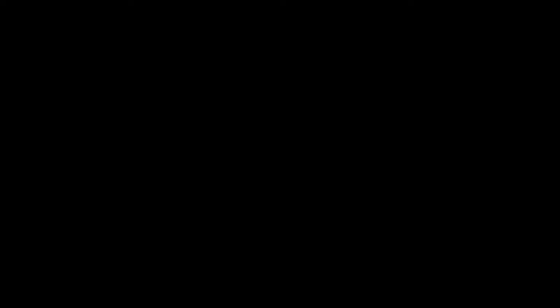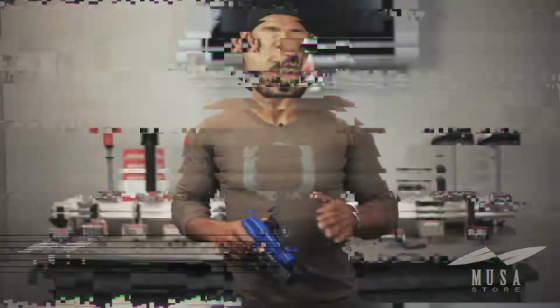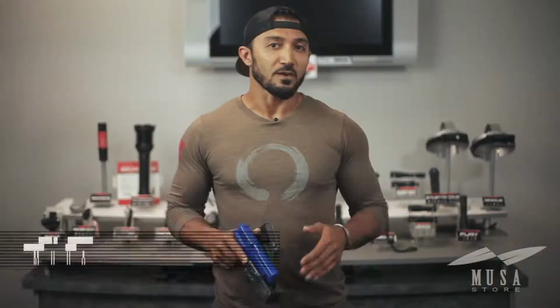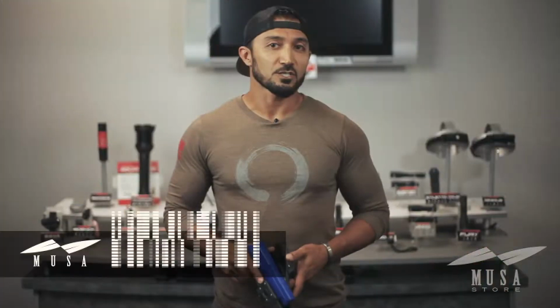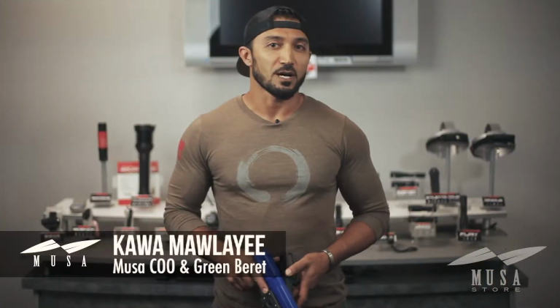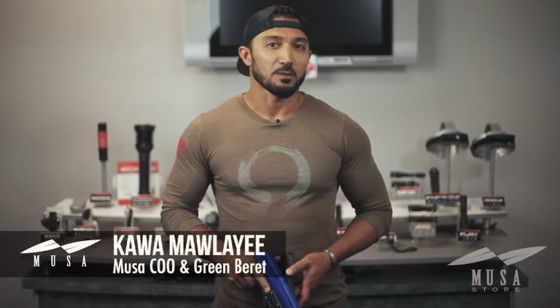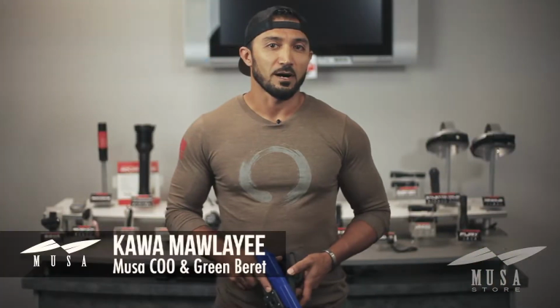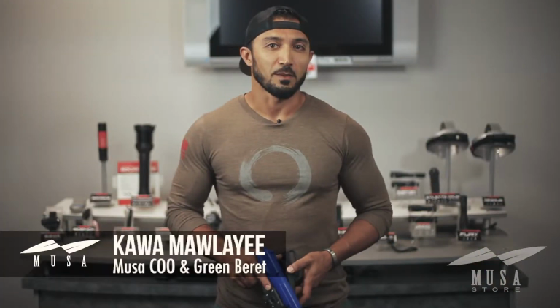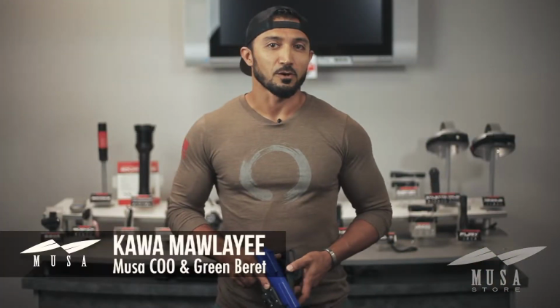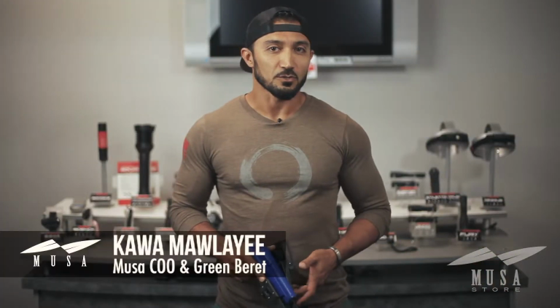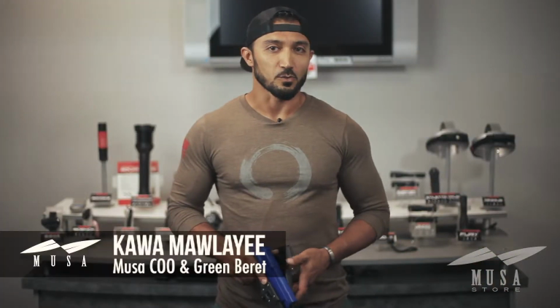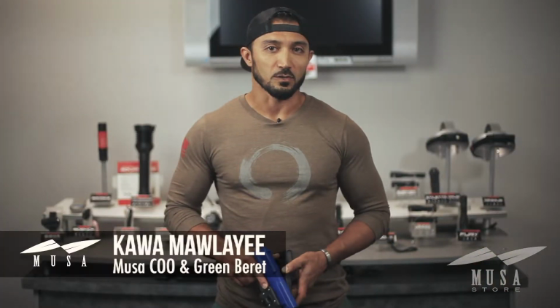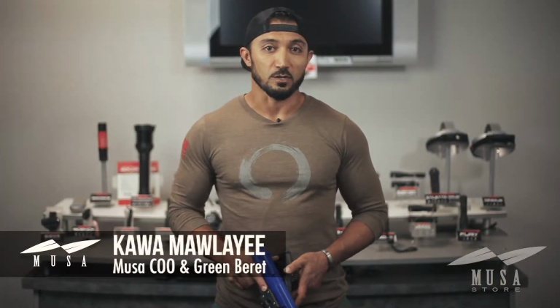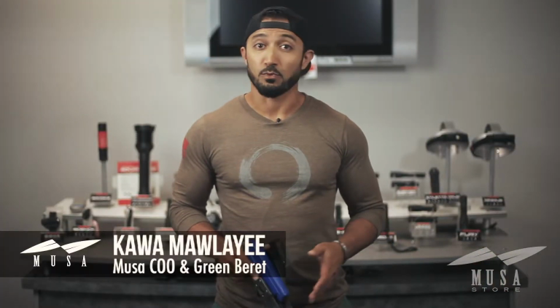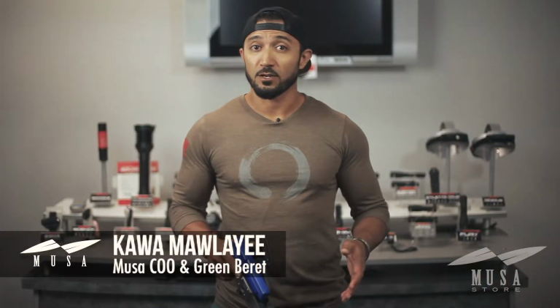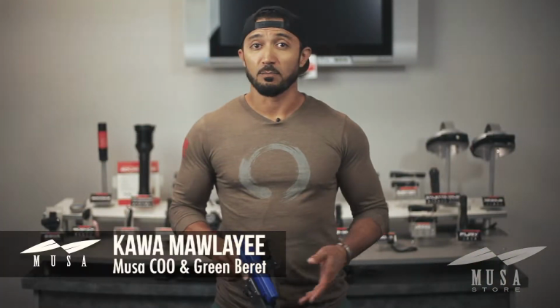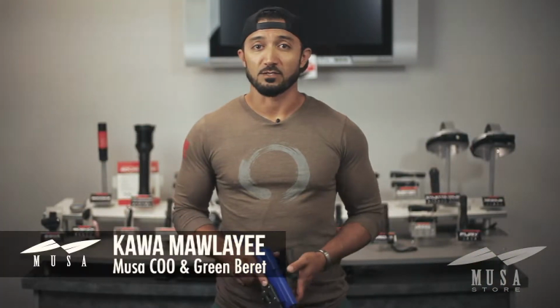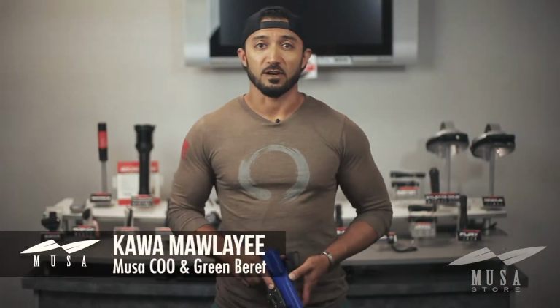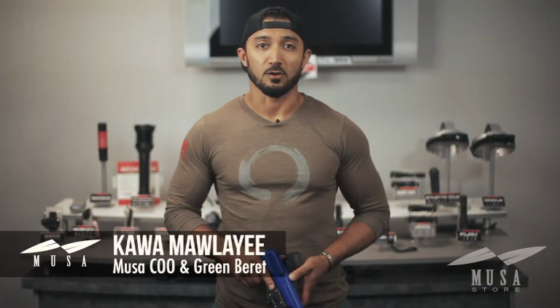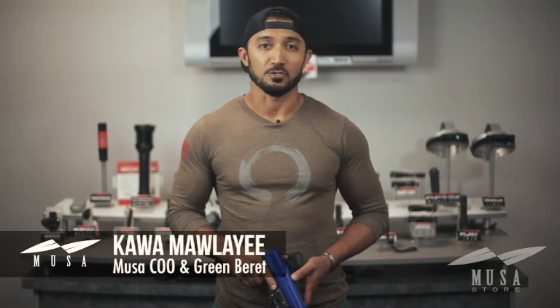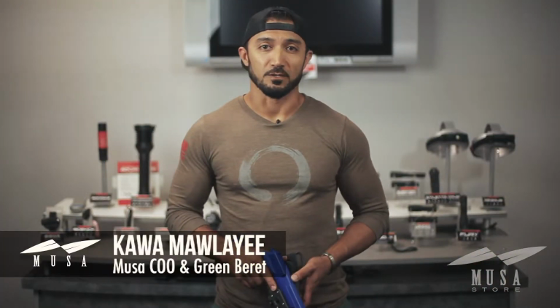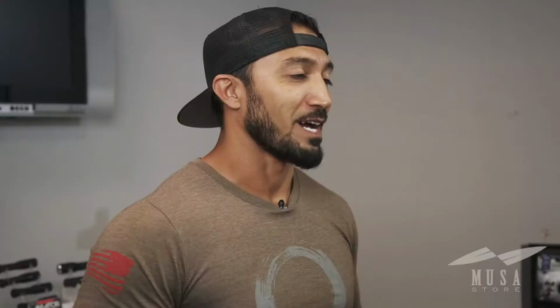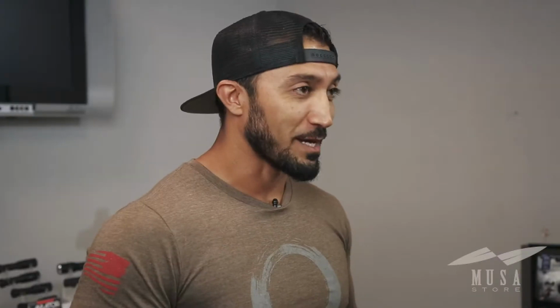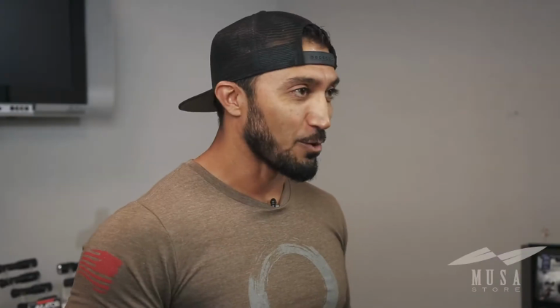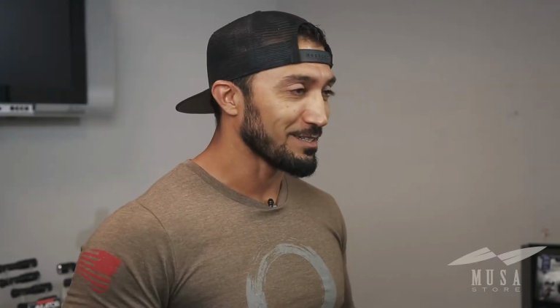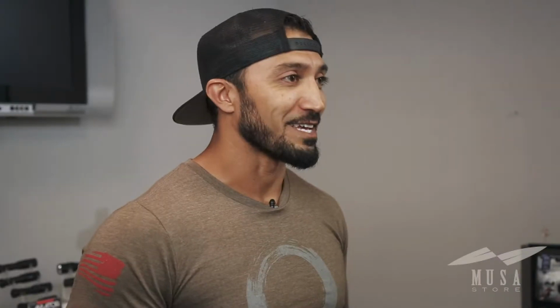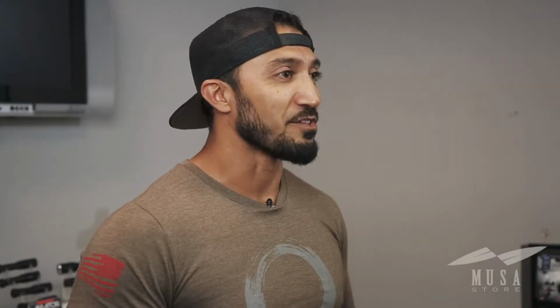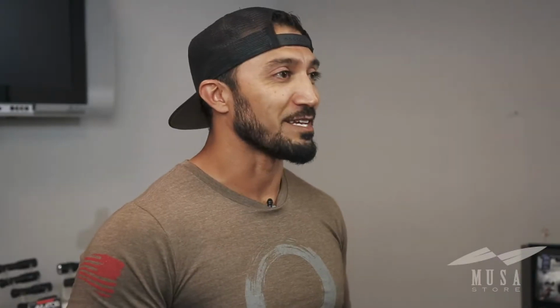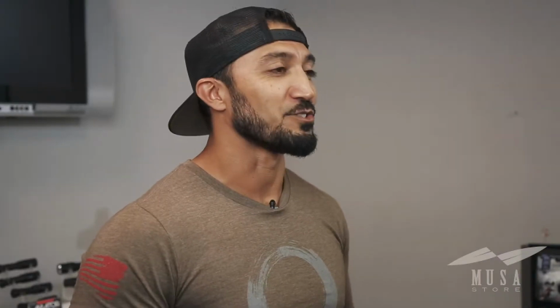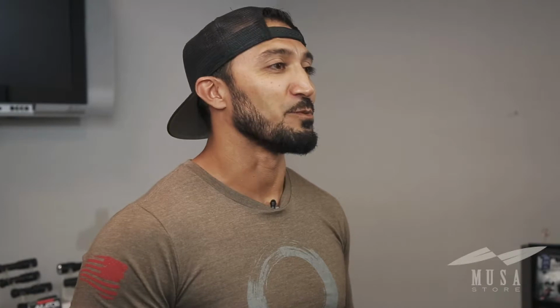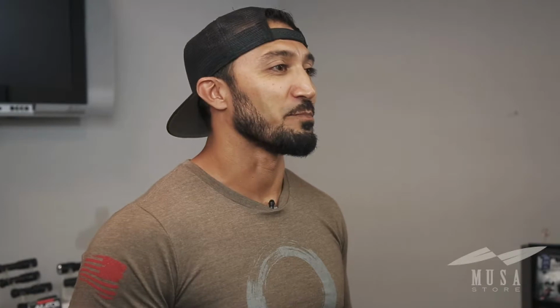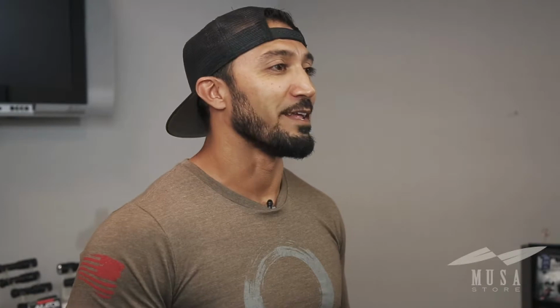Surefire just dropped a bomb on the holster world with their brand new Masterfire holster. I'm Kawa and this is your Moose a Minute.